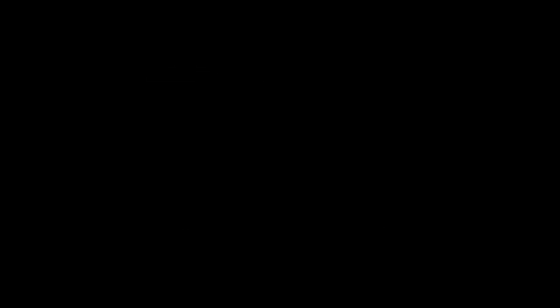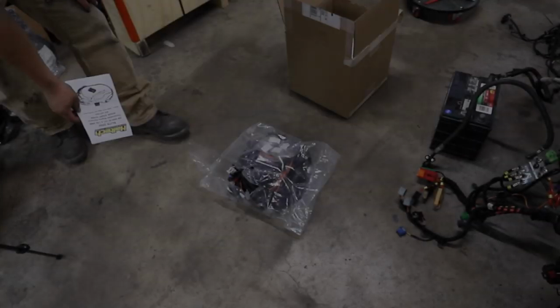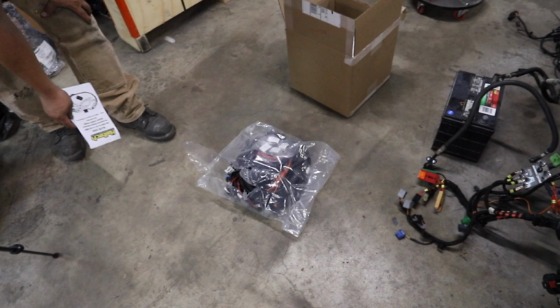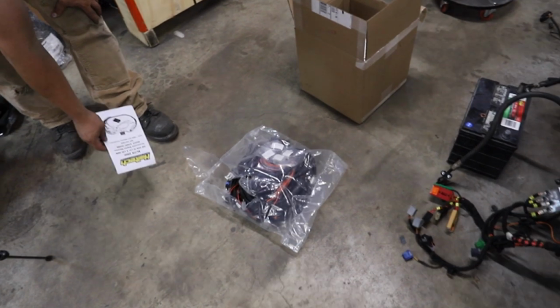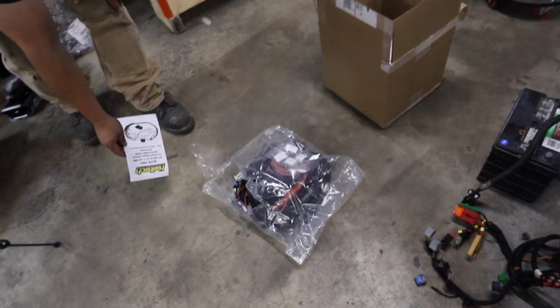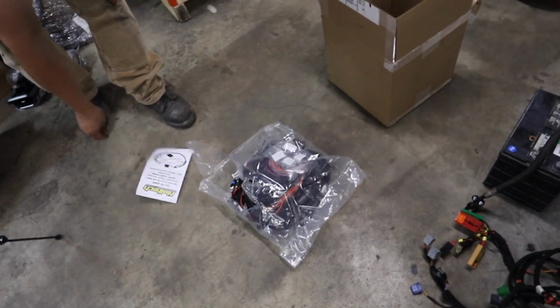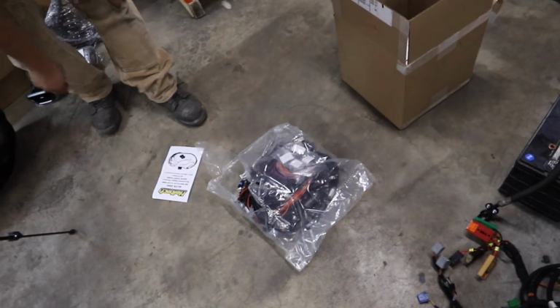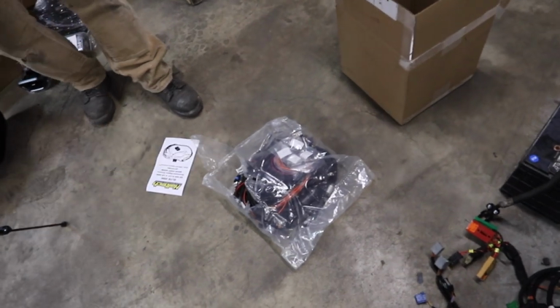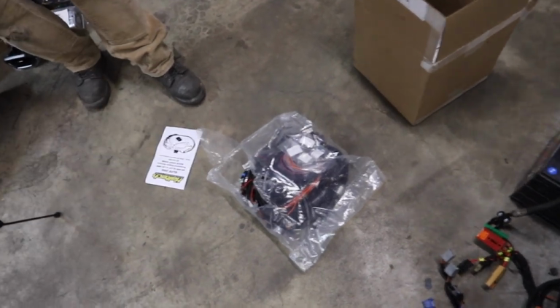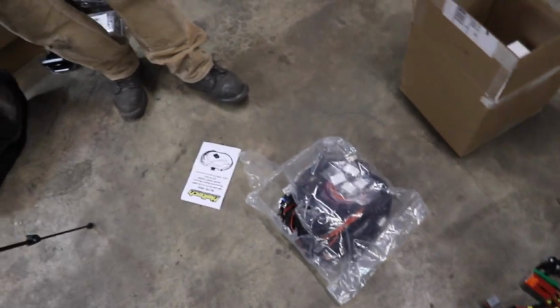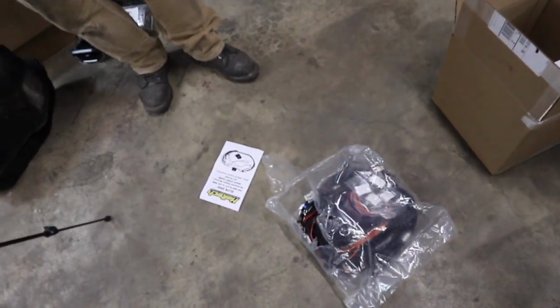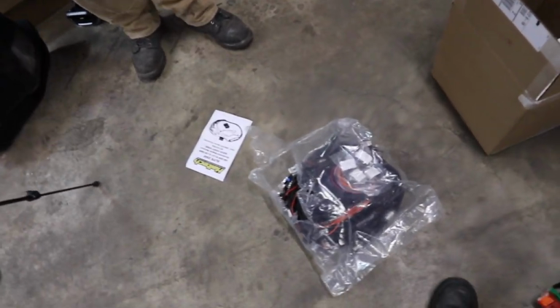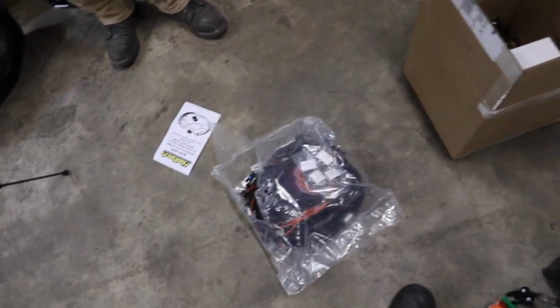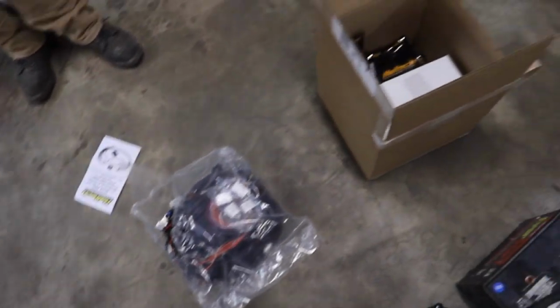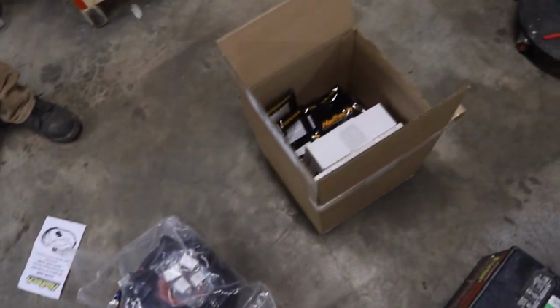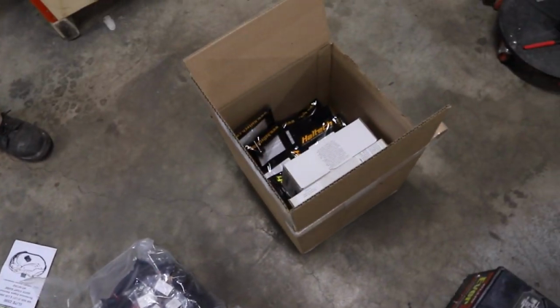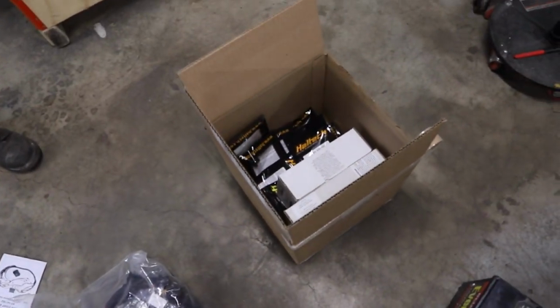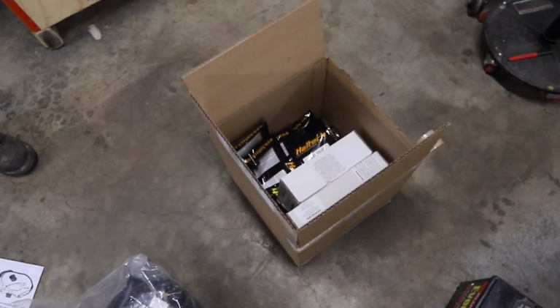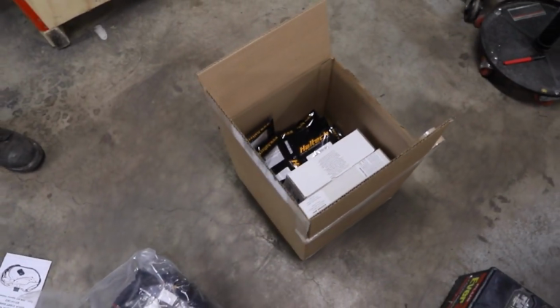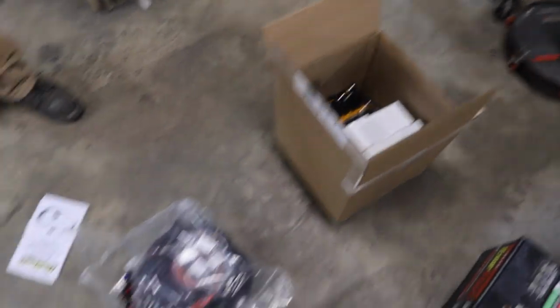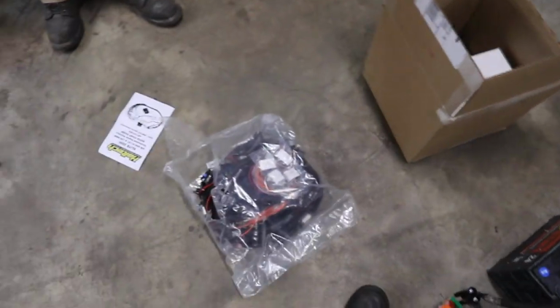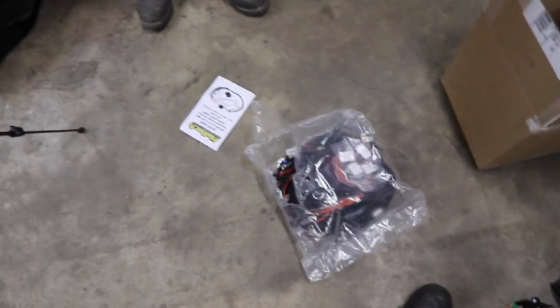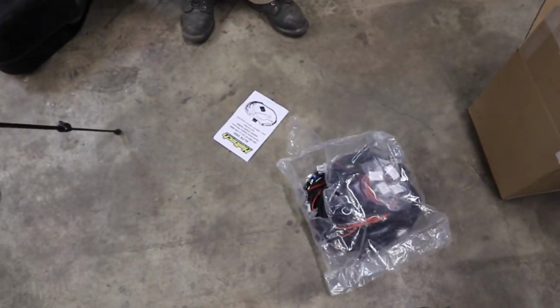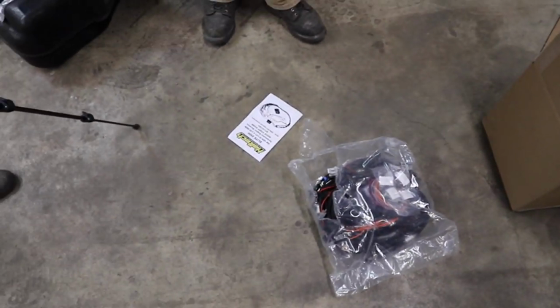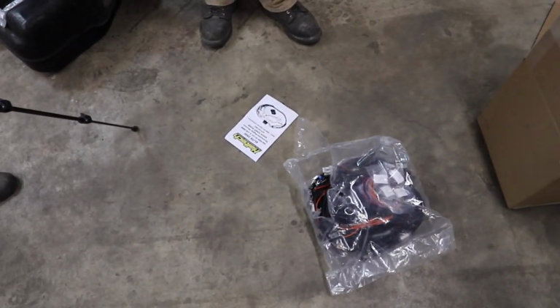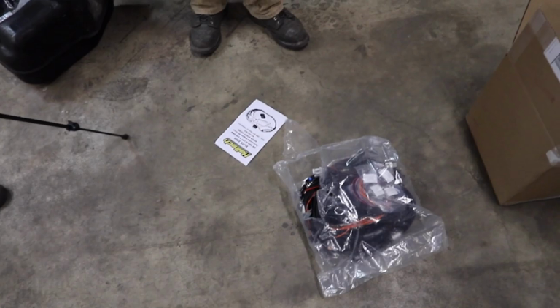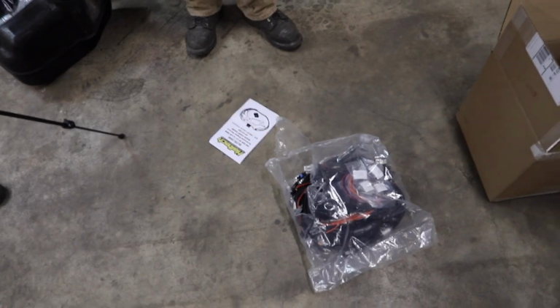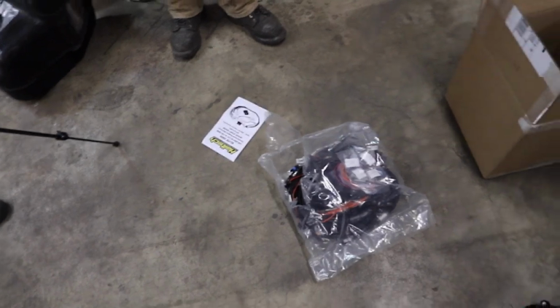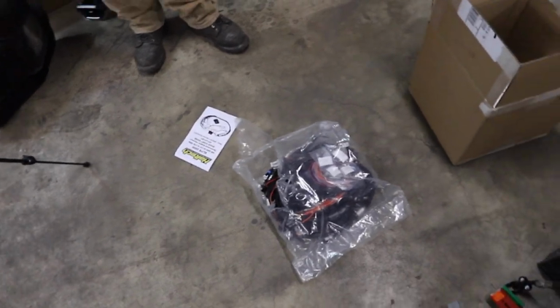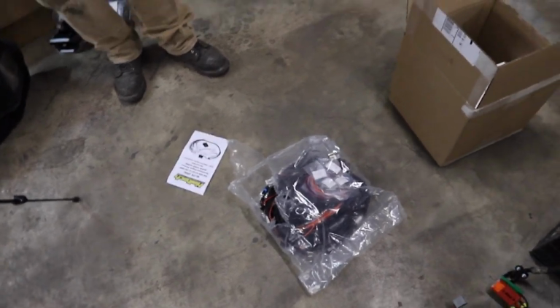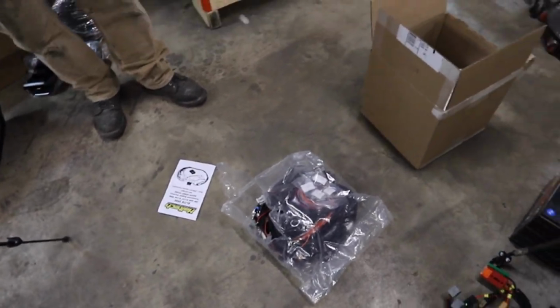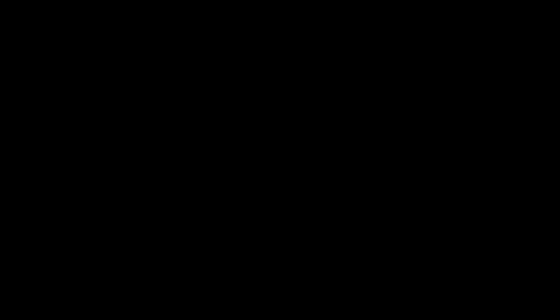It's unboxing time. We're going to go ahead and dive into this thing, see what we have, identify the different pieces, lay them out on the floor for a quick mock-up, and come up with a game plan.